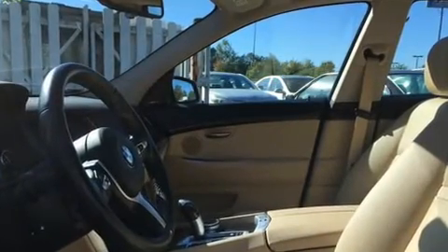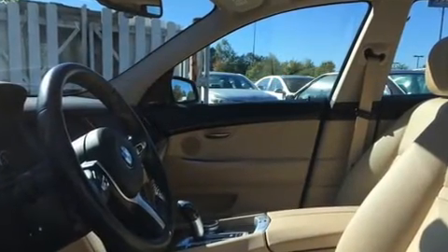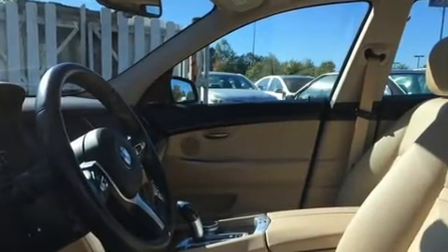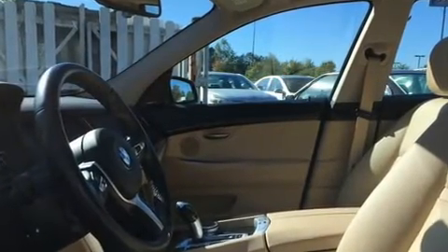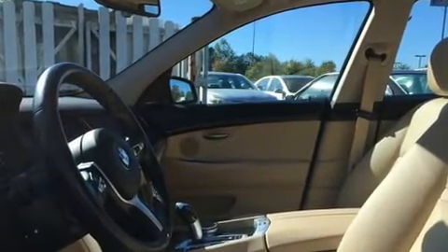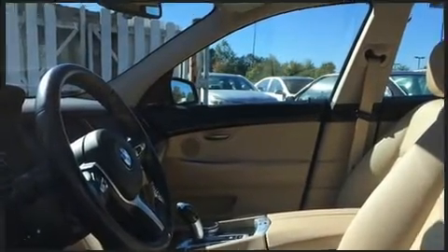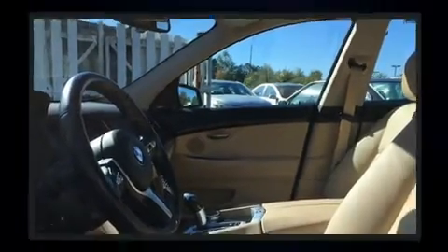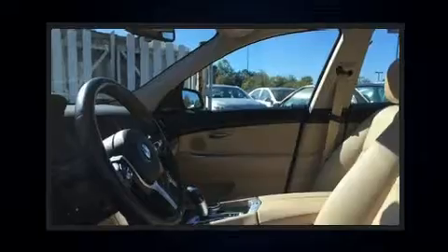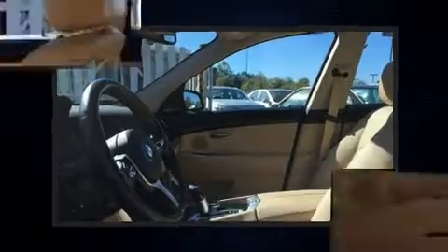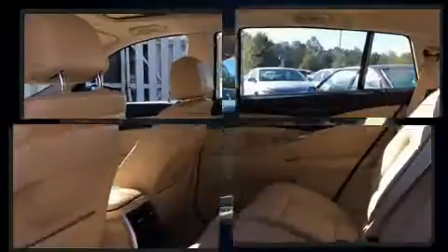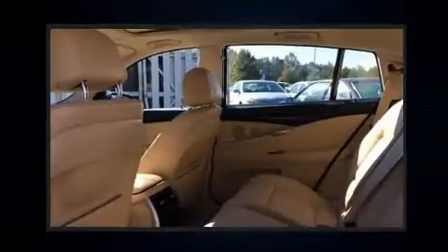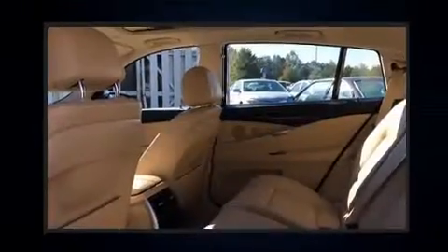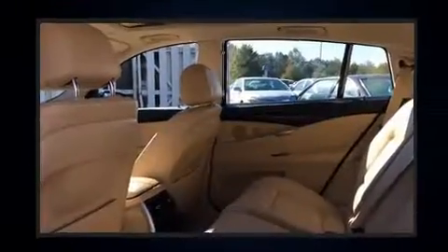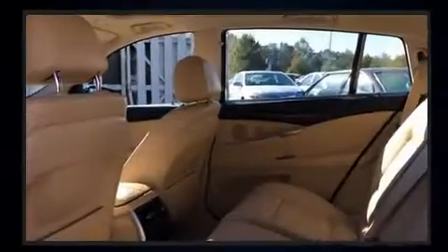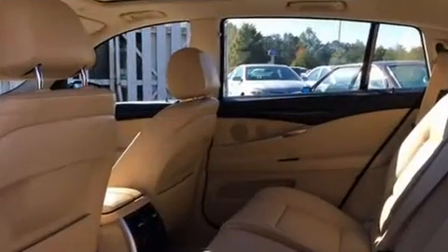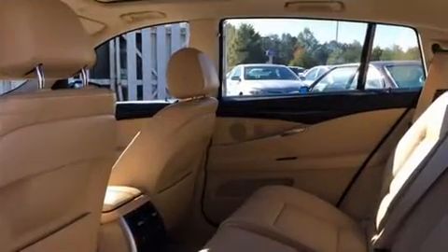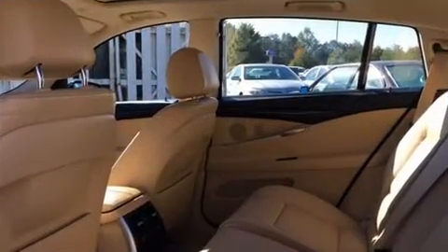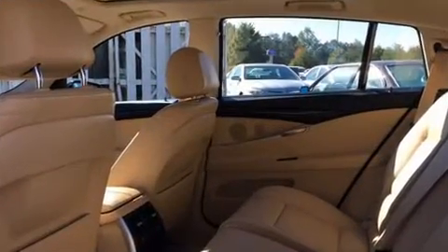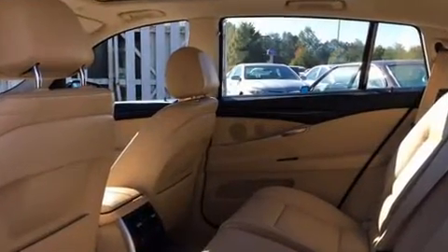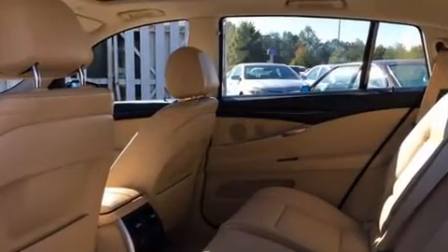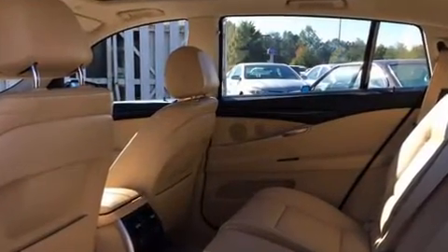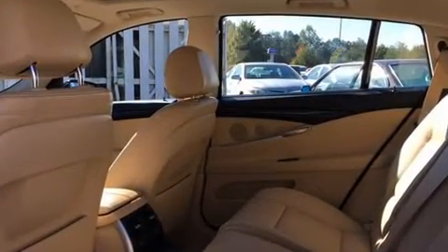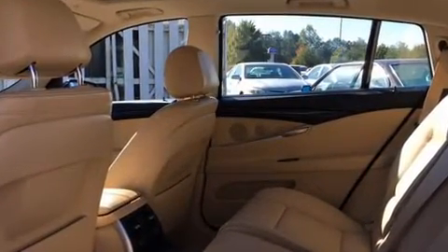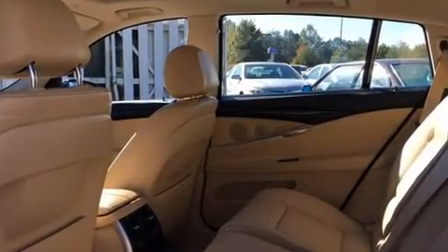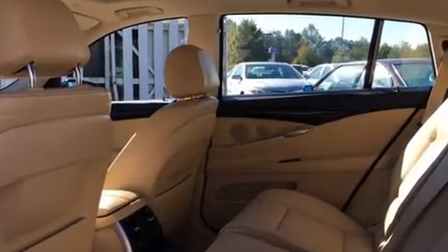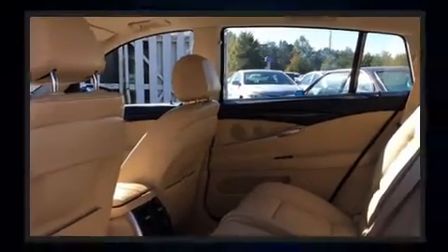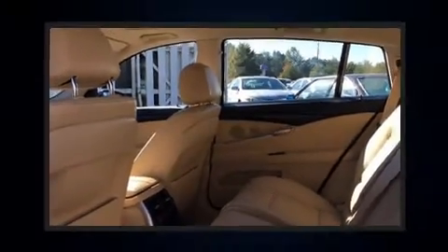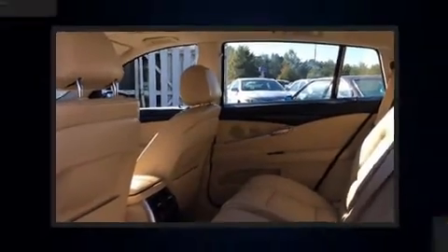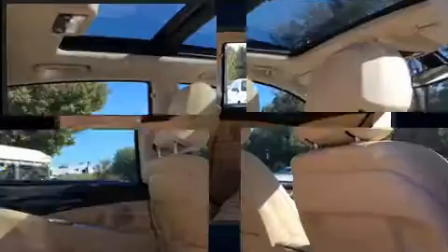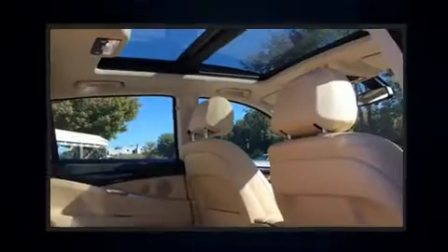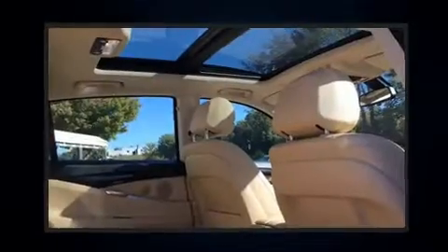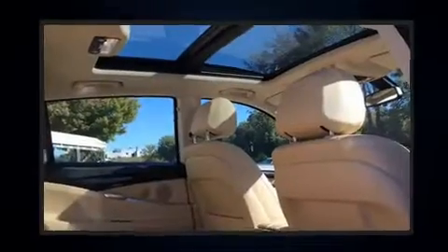BMW prioritized fit and finish as evidenced by leather upholstery, a power rear cargo door, and power seats.